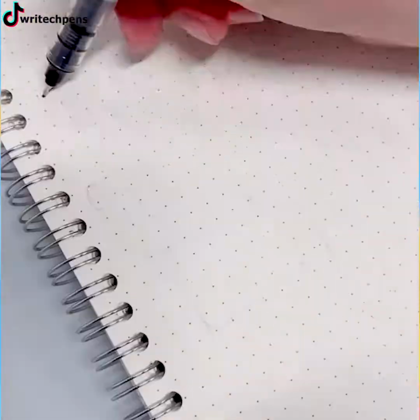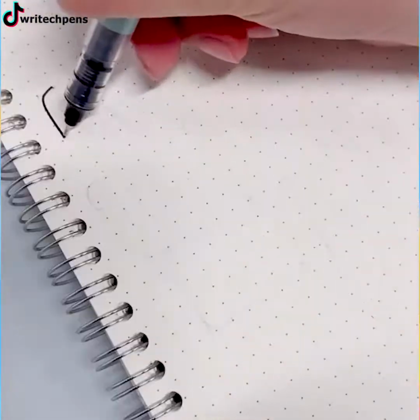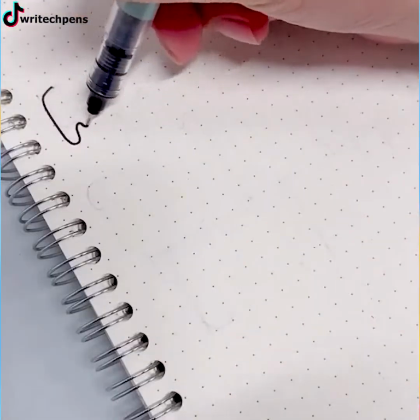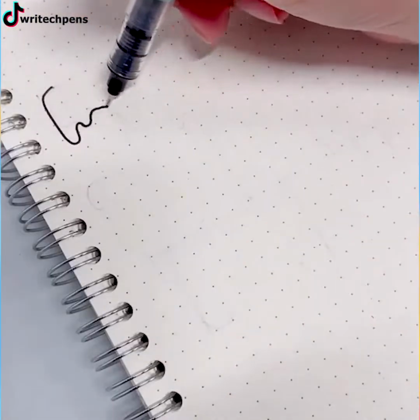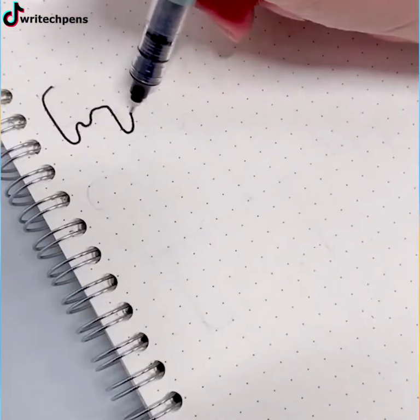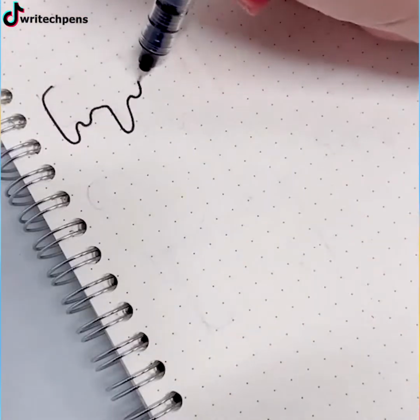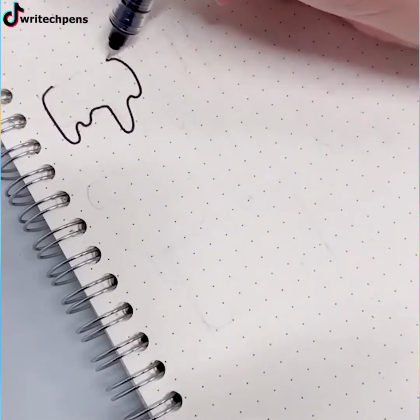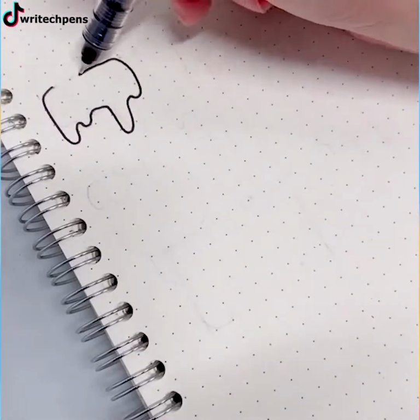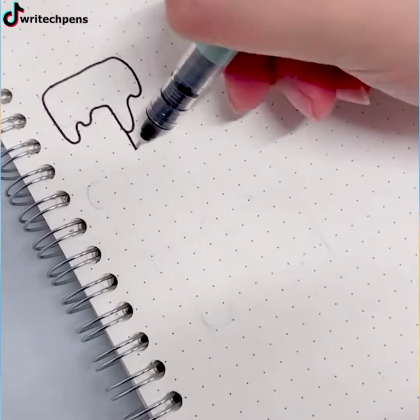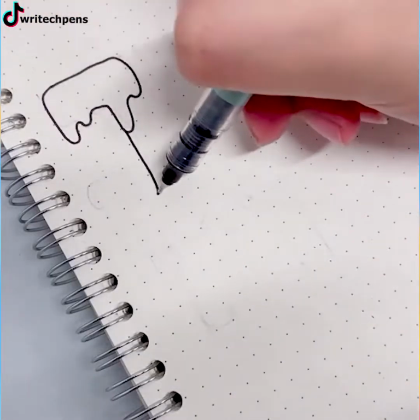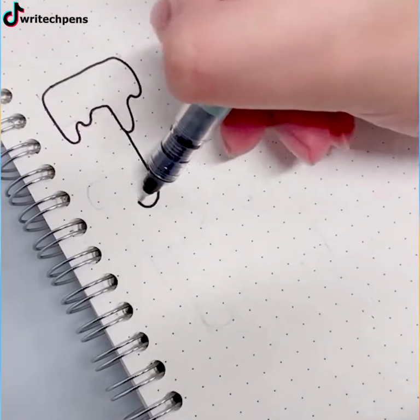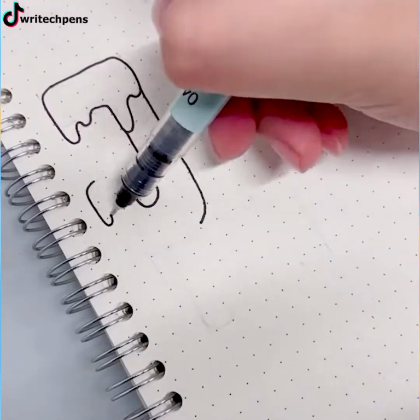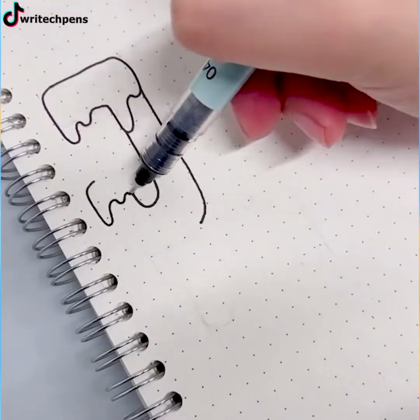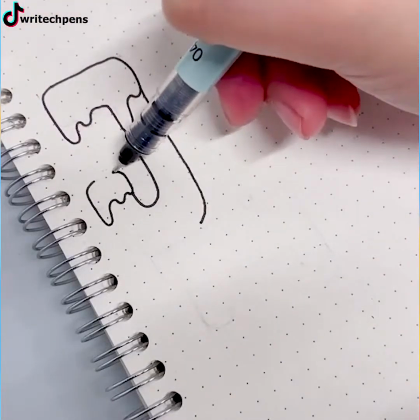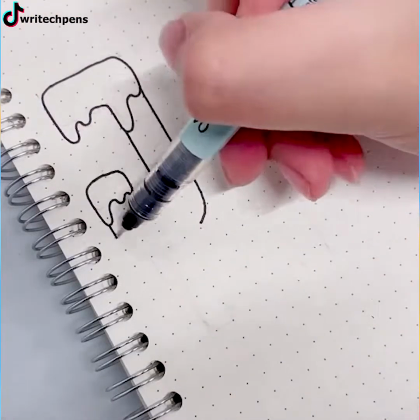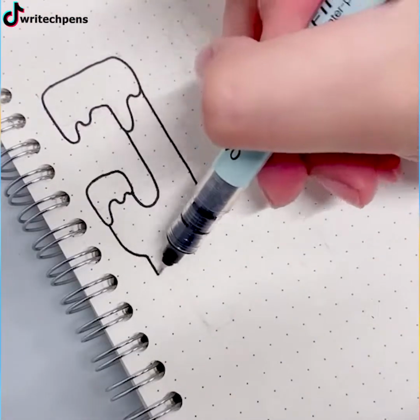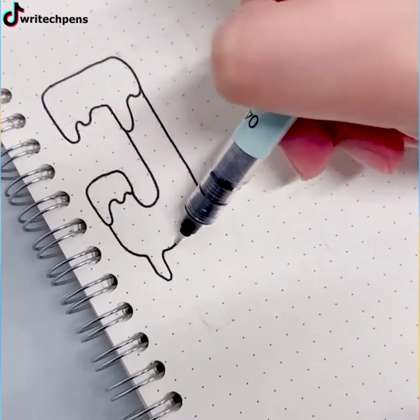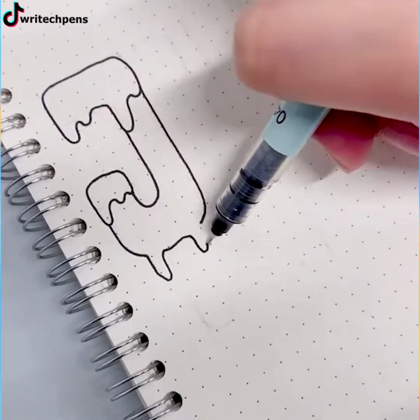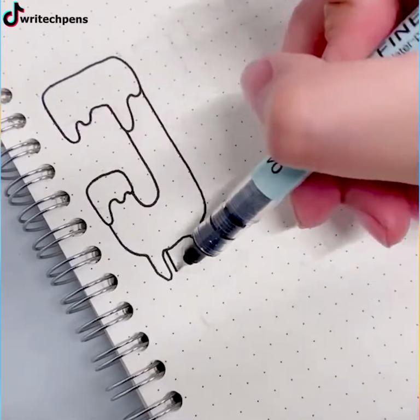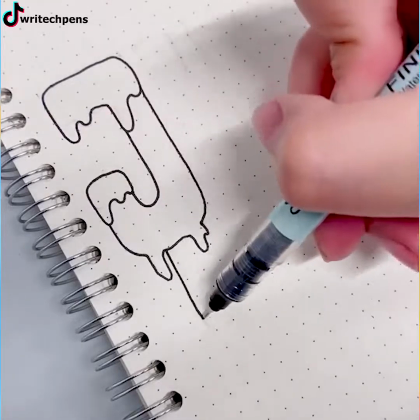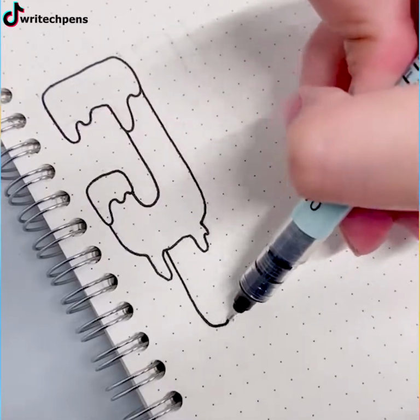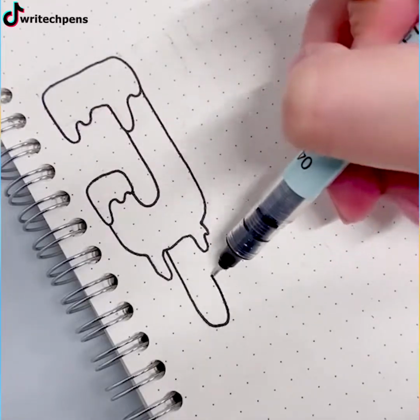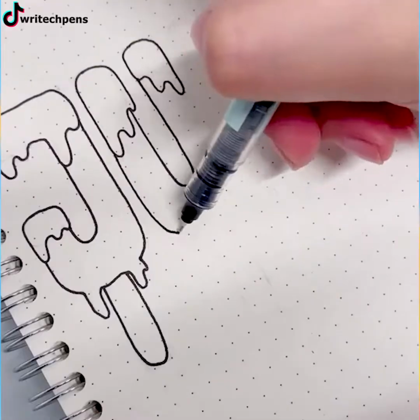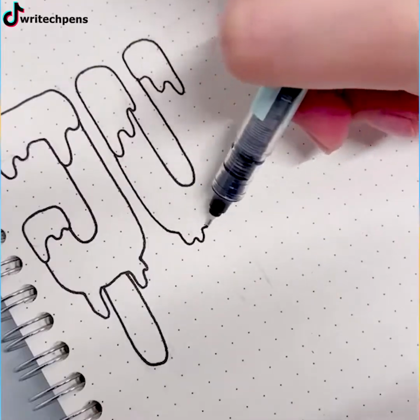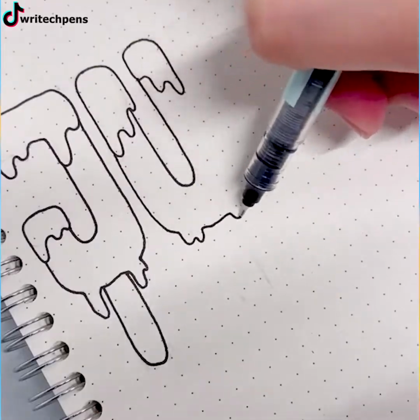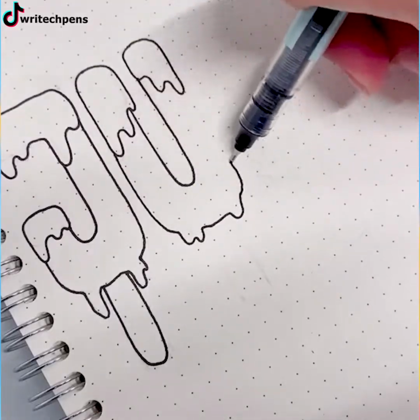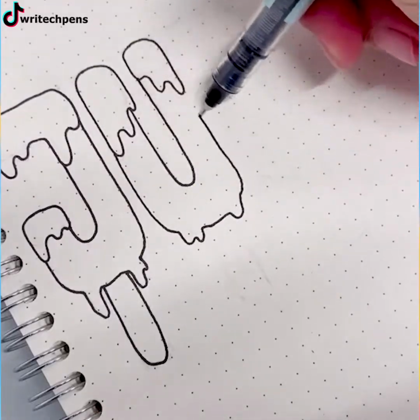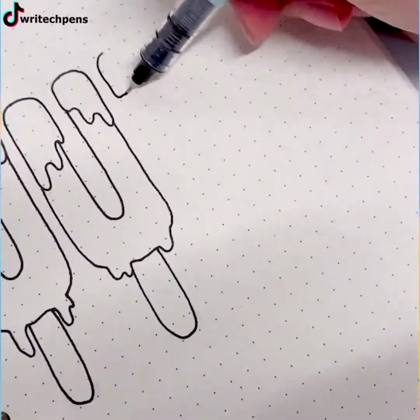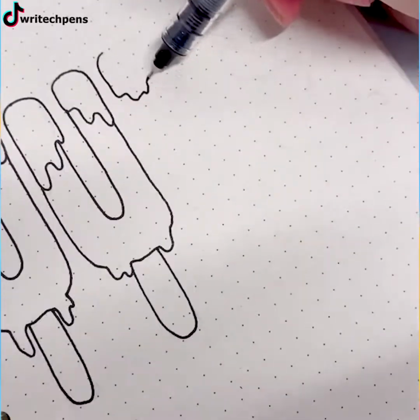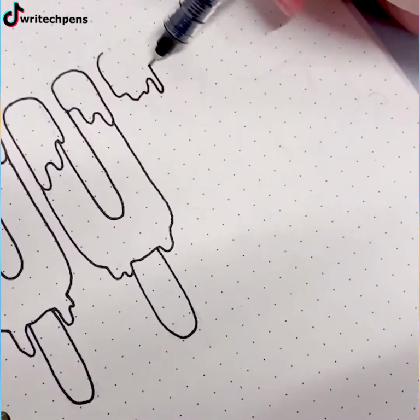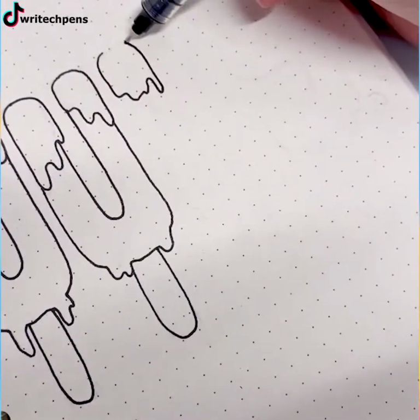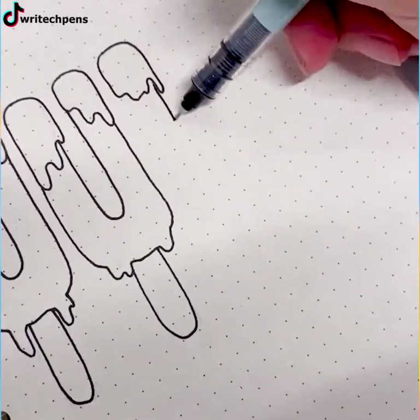July's coming, so is the ice cream season. Why don't we mix the two in a piece of art then, huh?